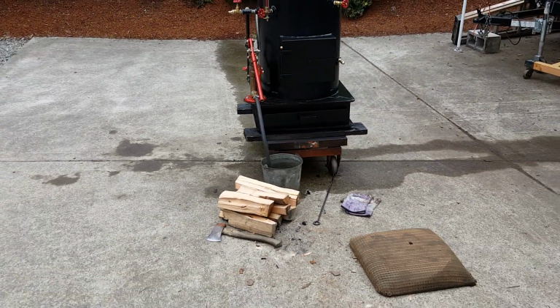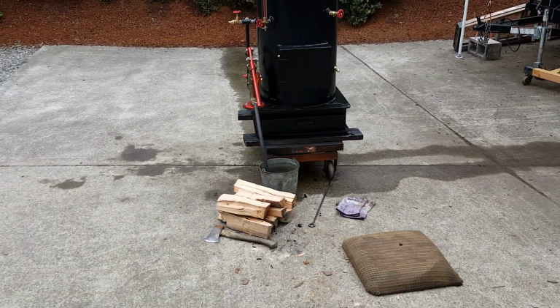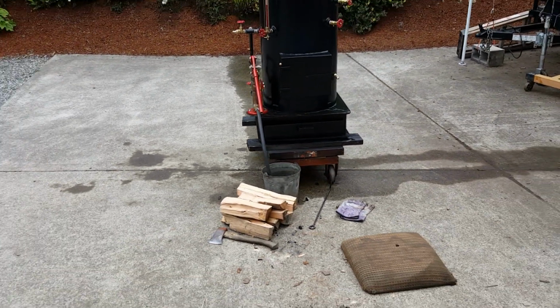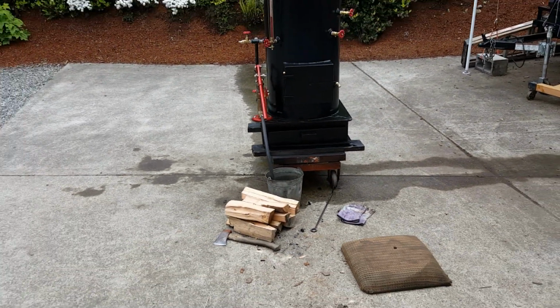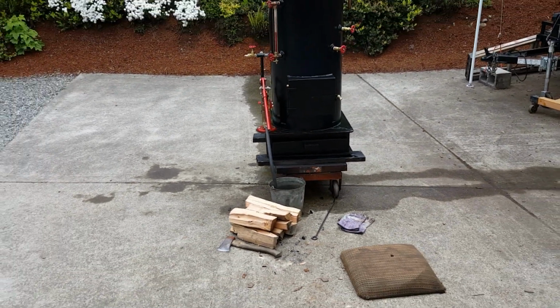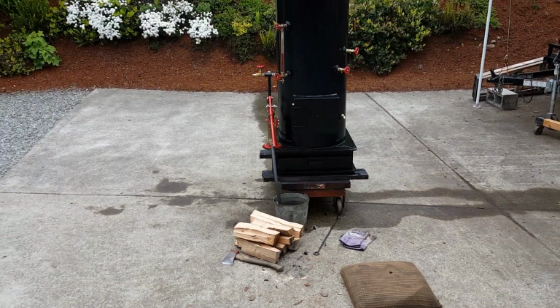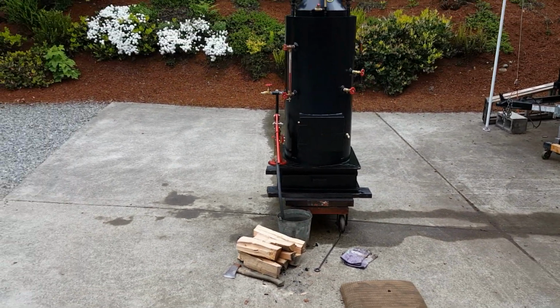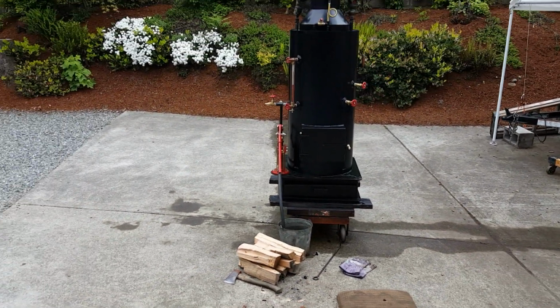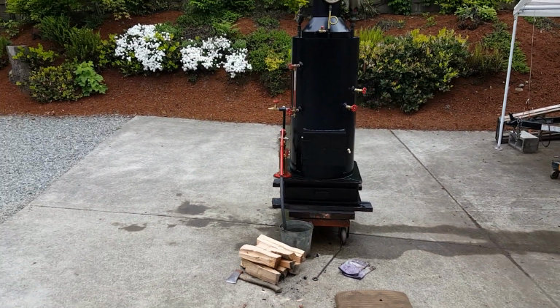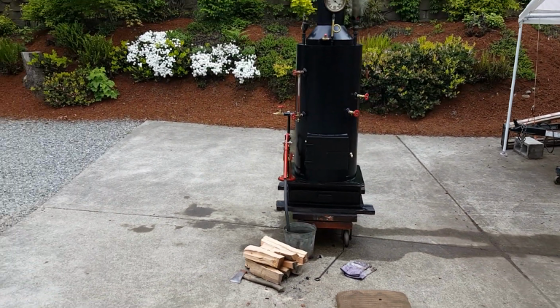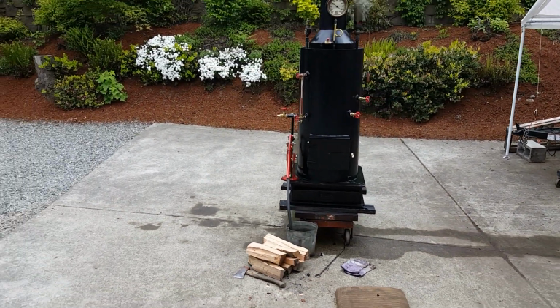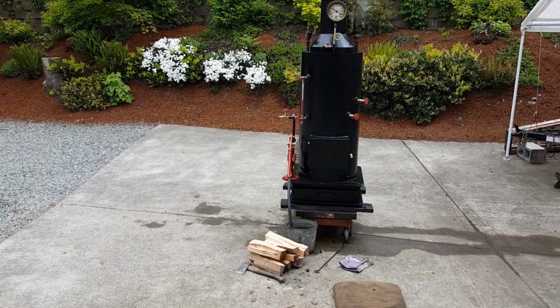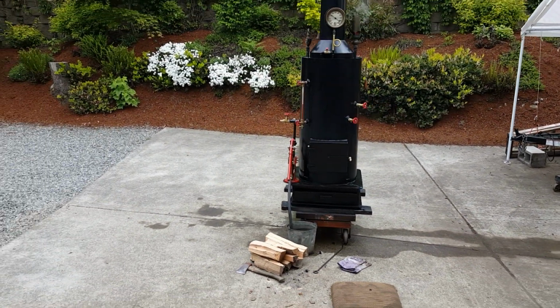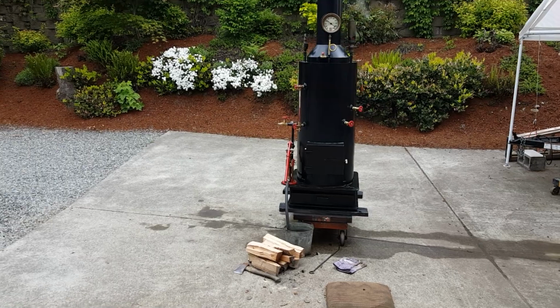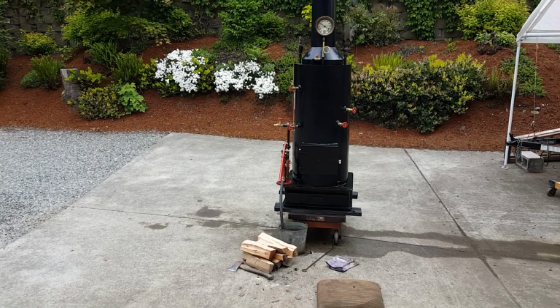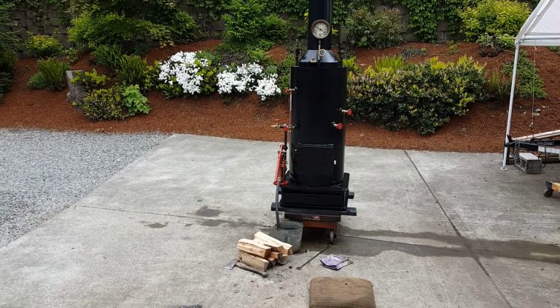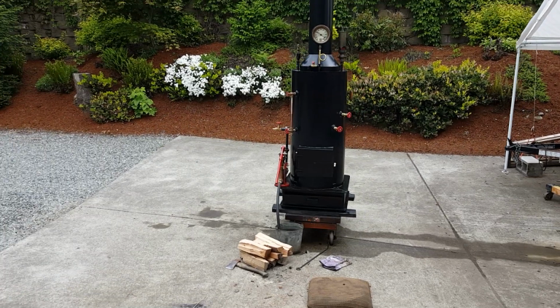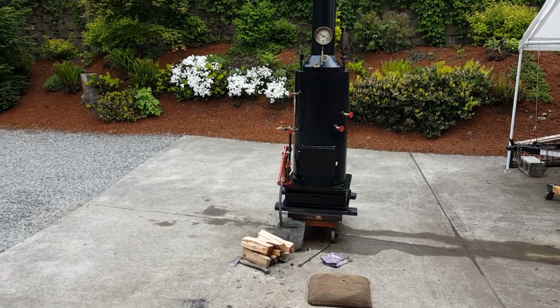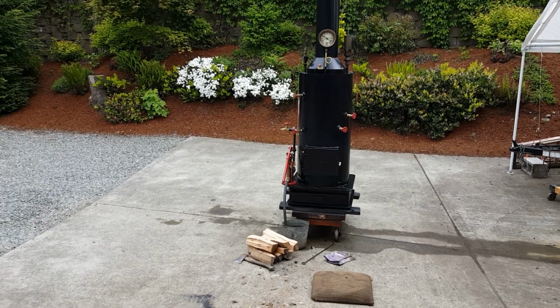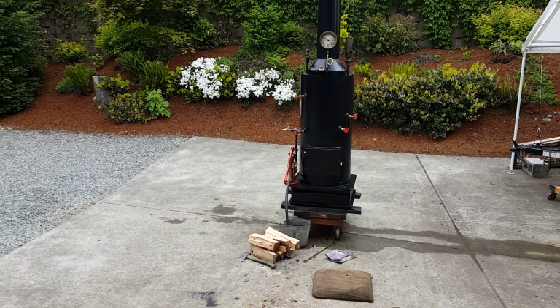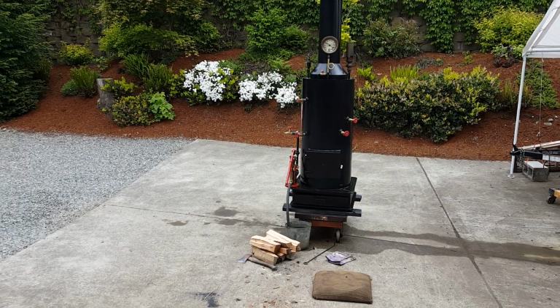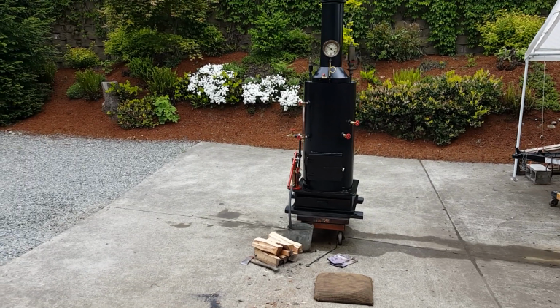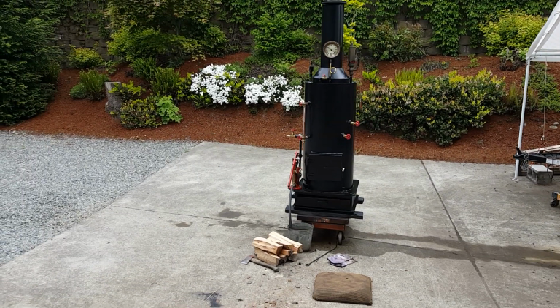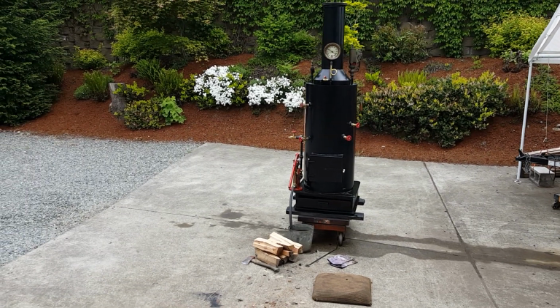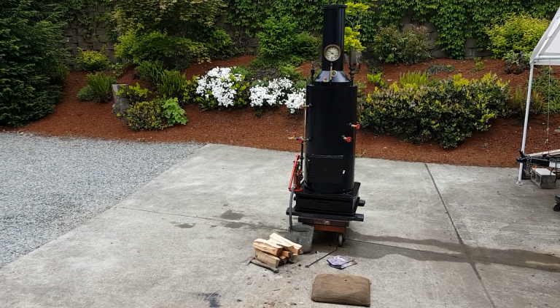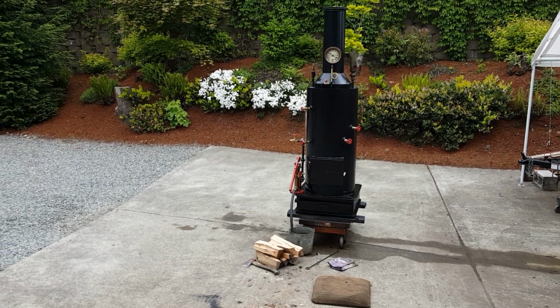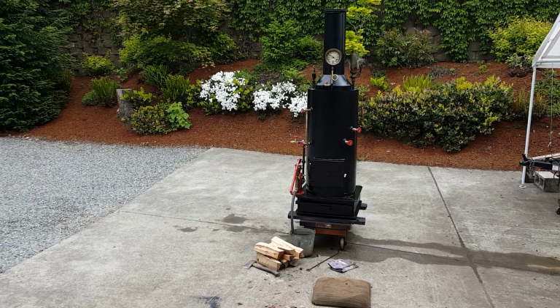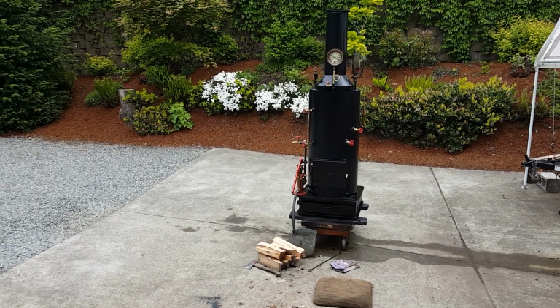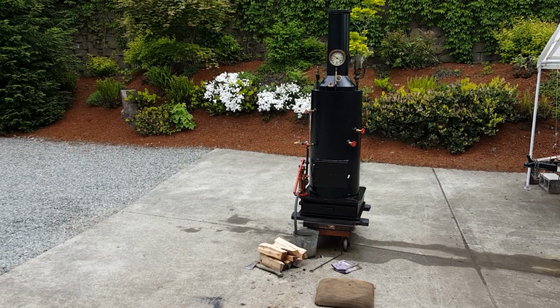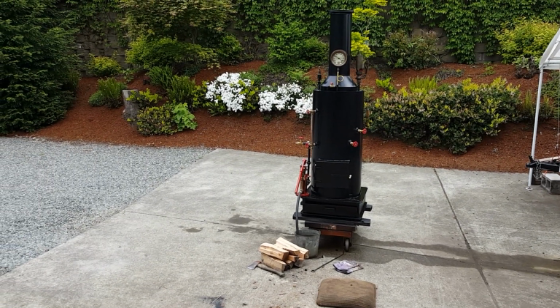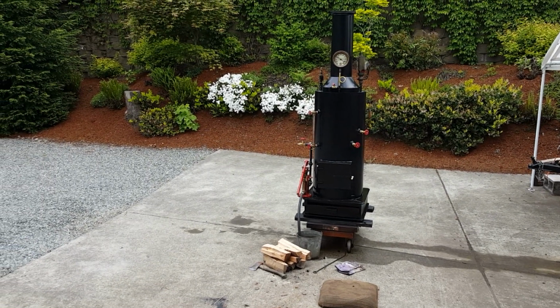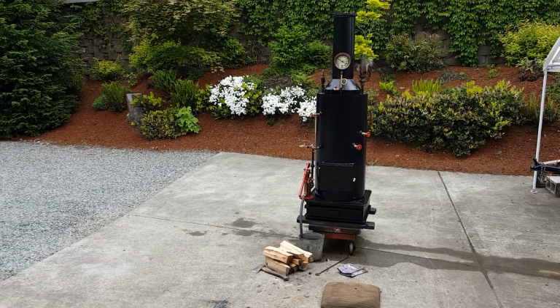Anyway, nice boiler. I have it up for sale on eBay and it's ready.